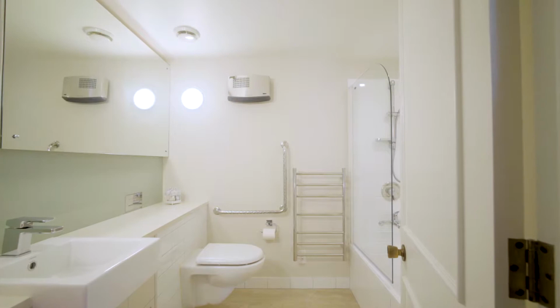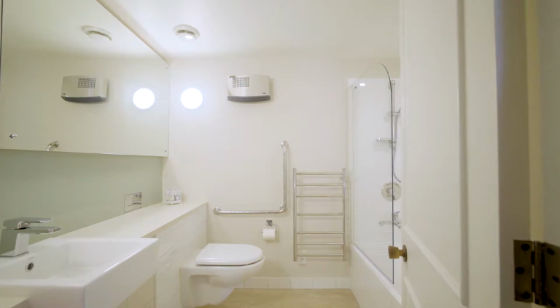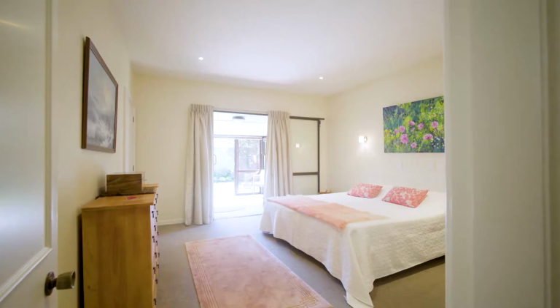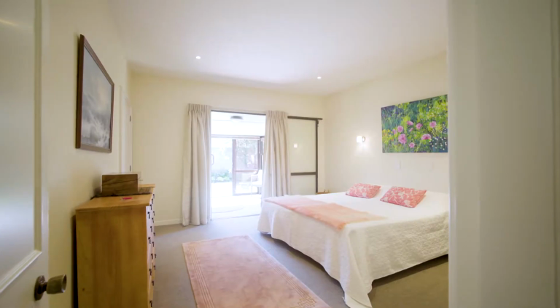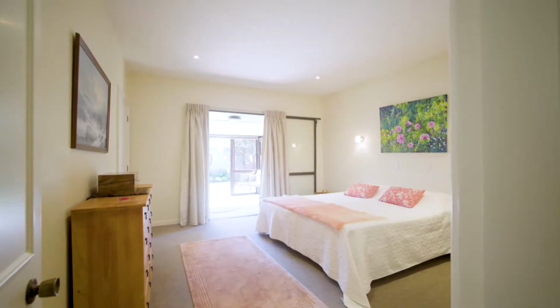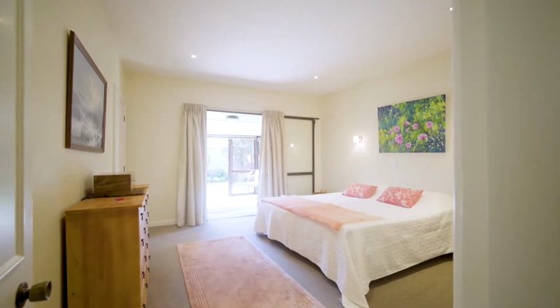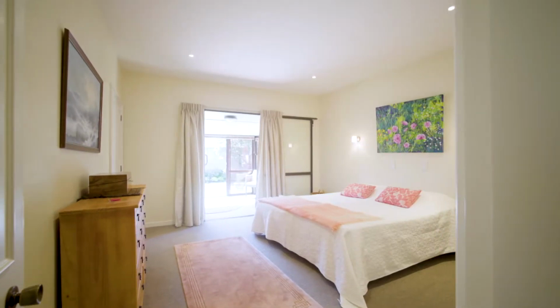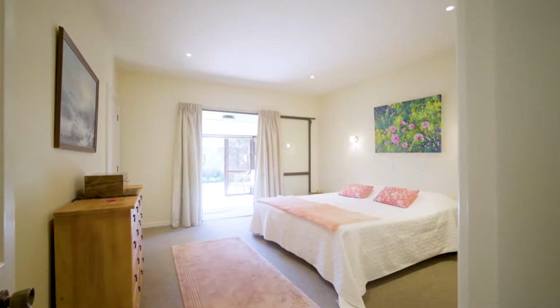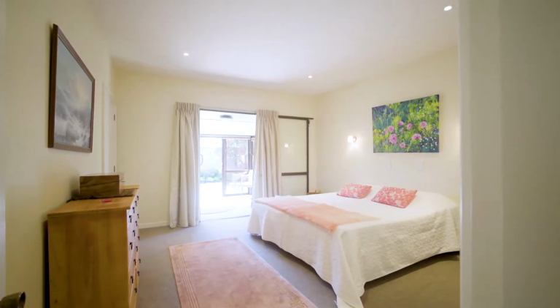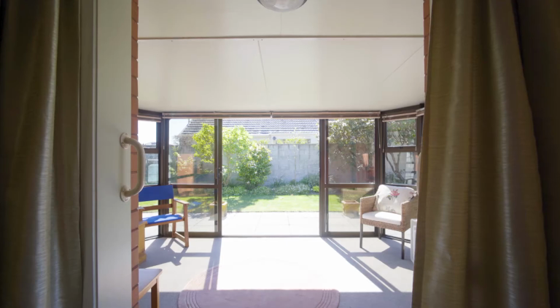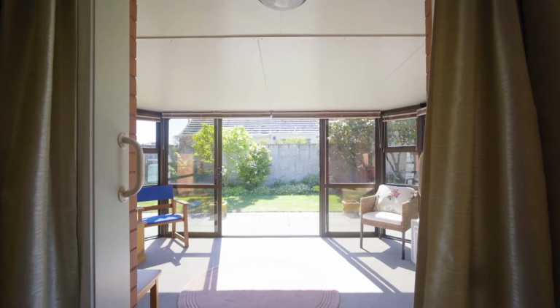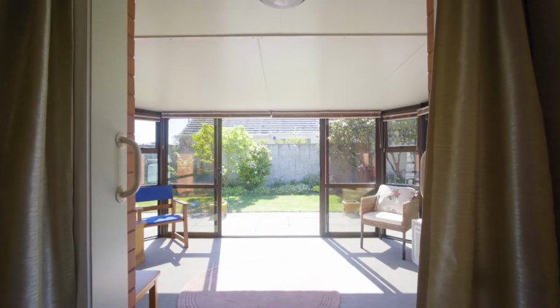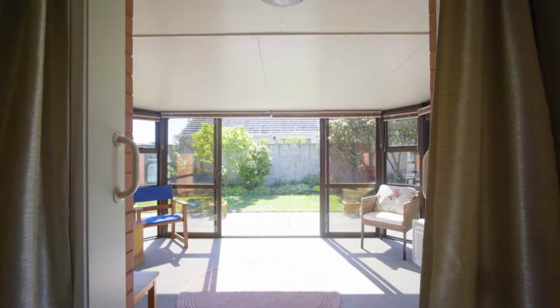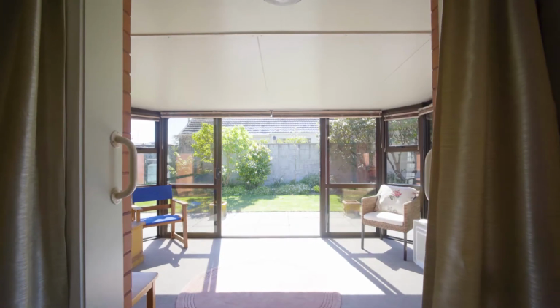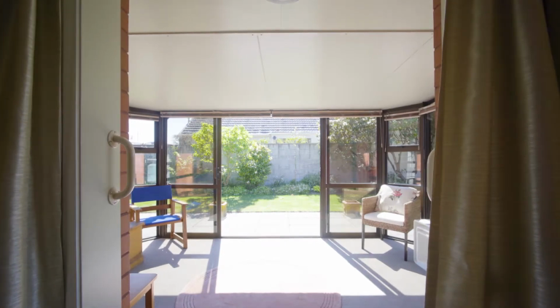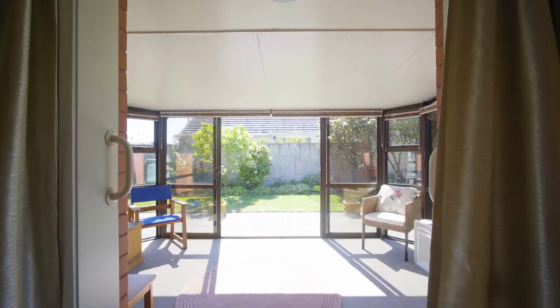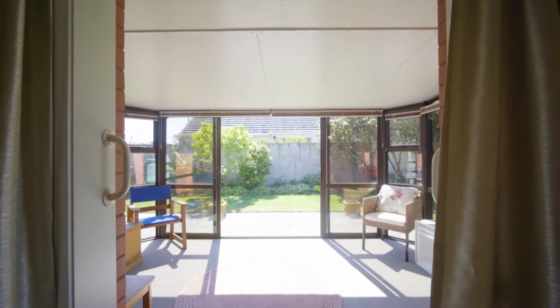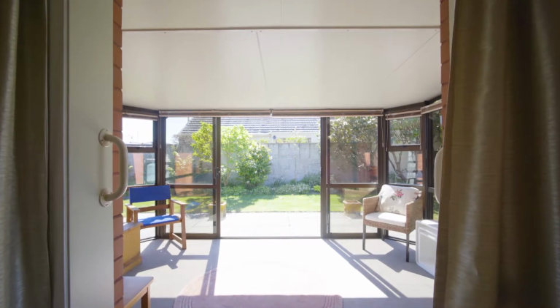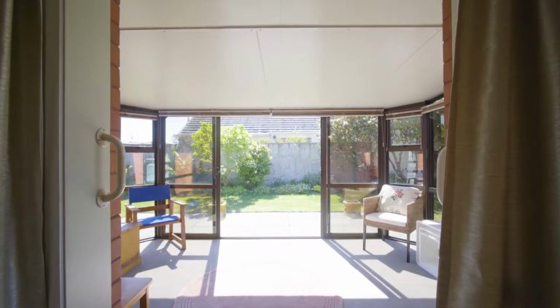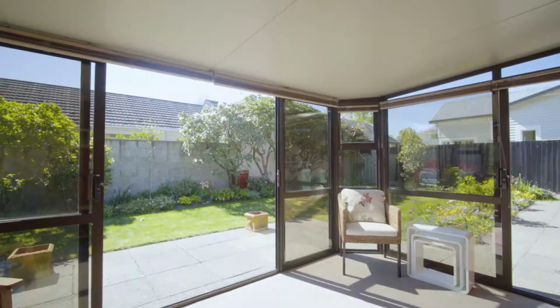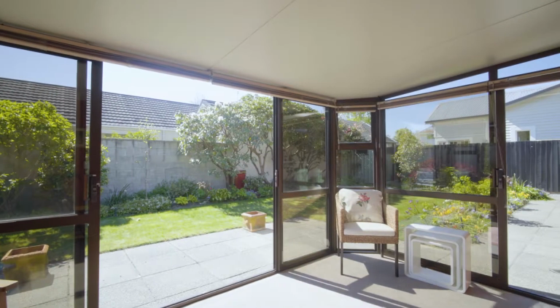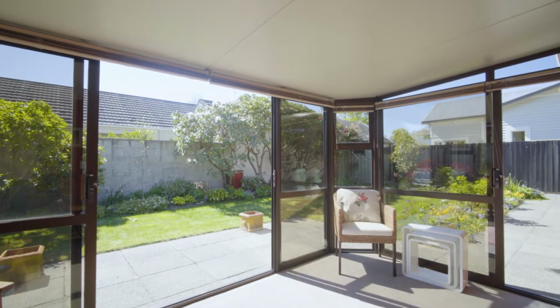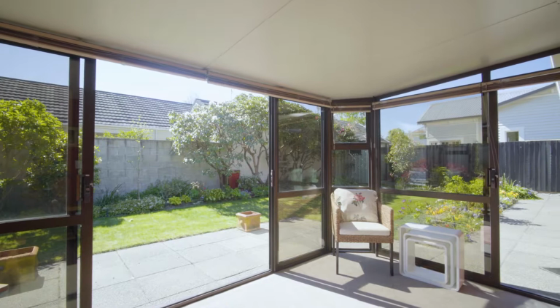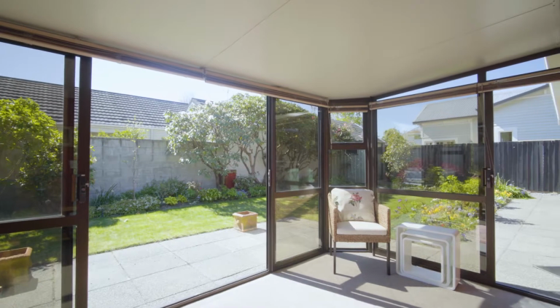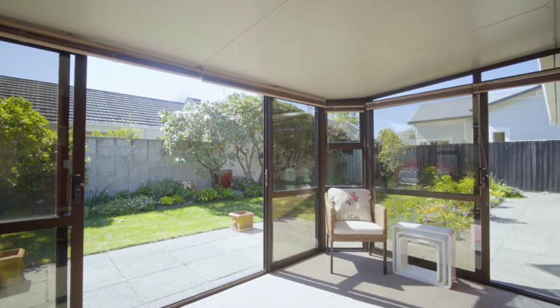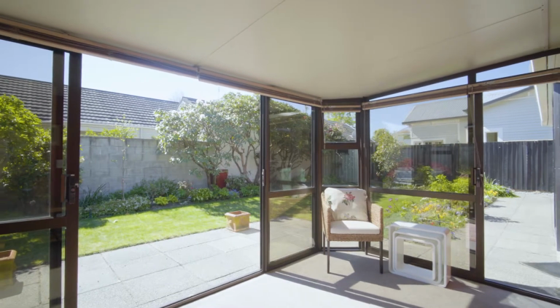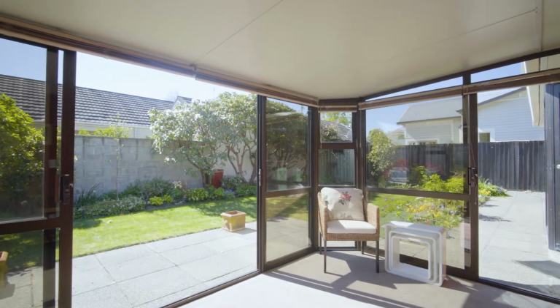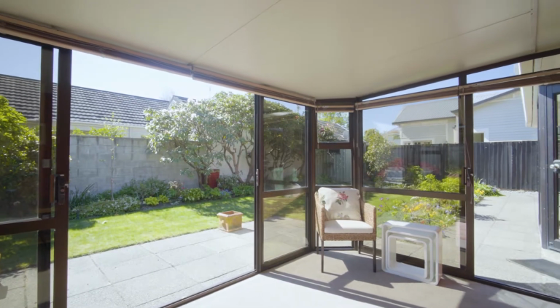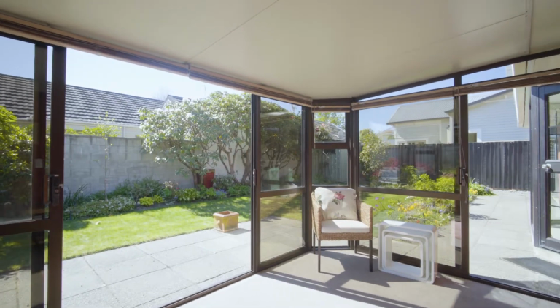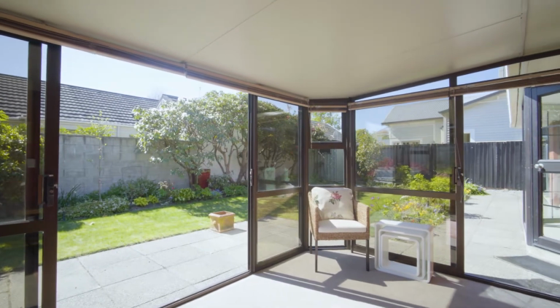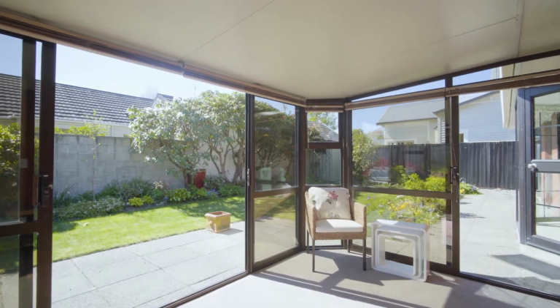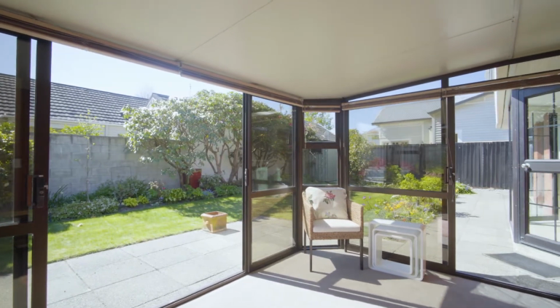I've said it once and I'll say it again — this property is absolutely immaculate. This includes the outdoor areas, which were done by Goom Landscapes.